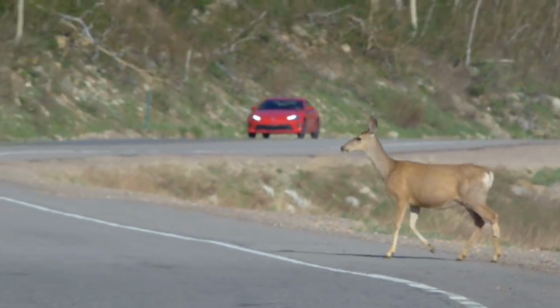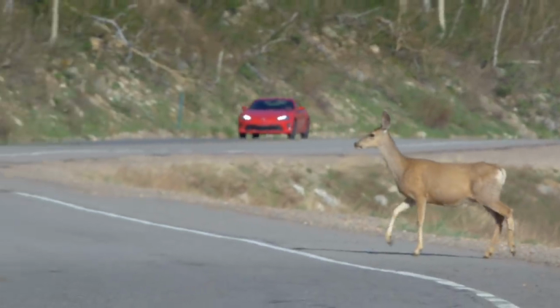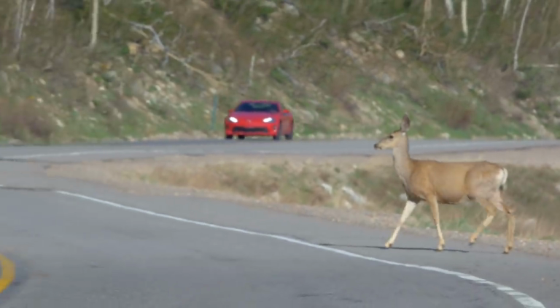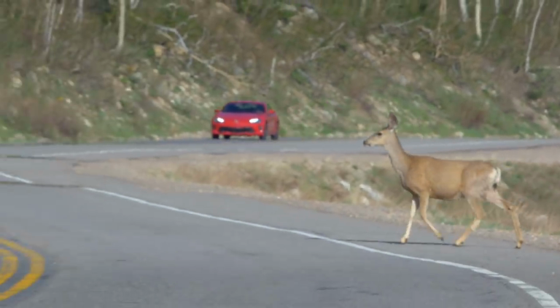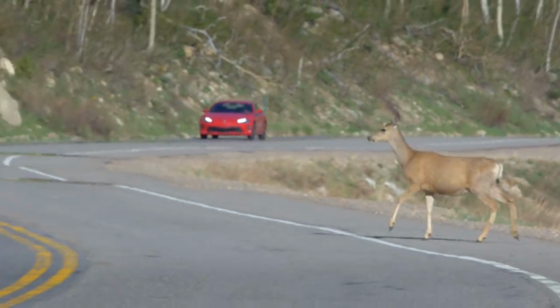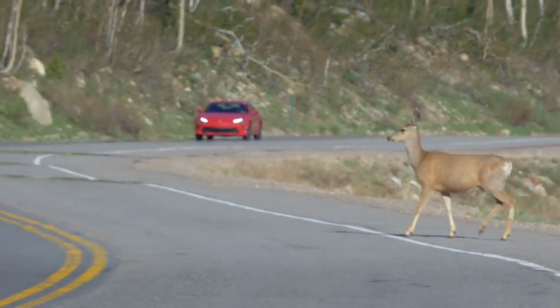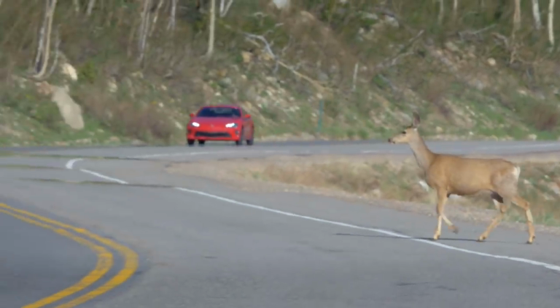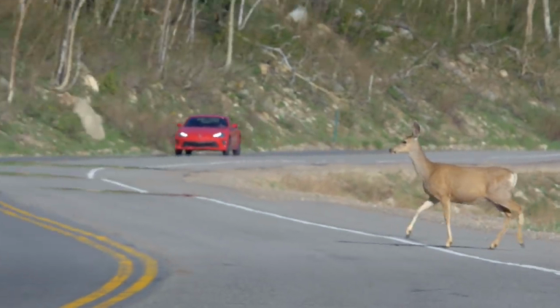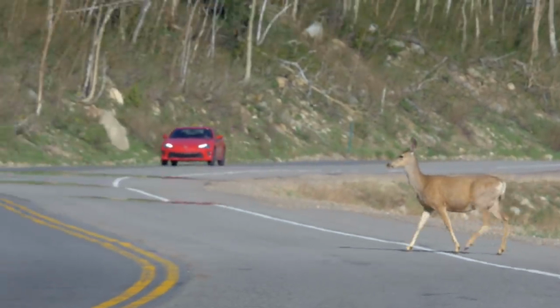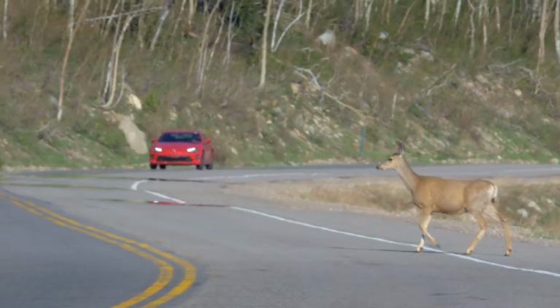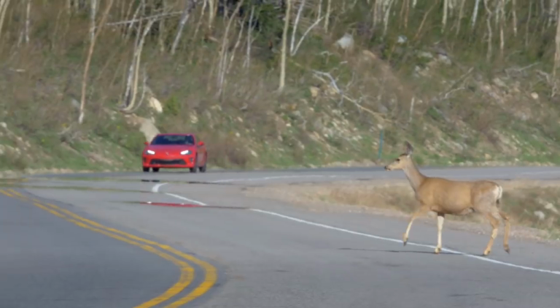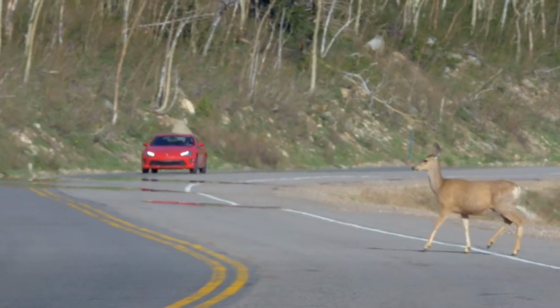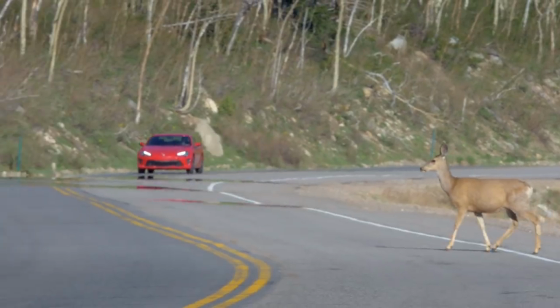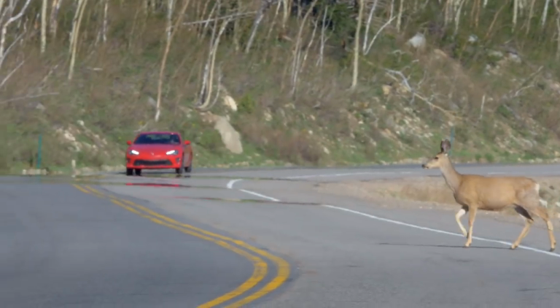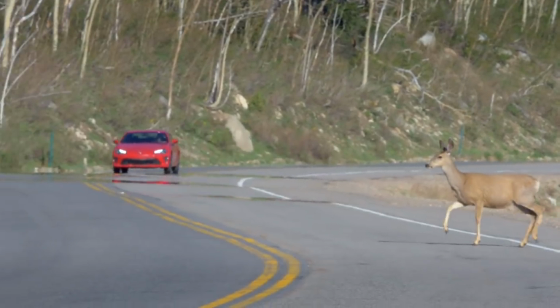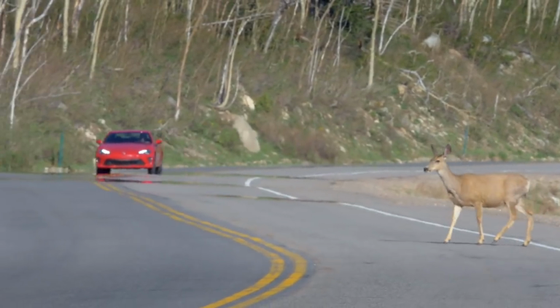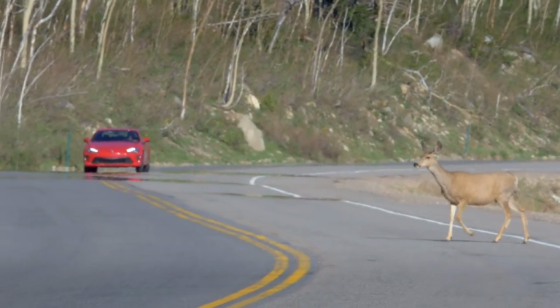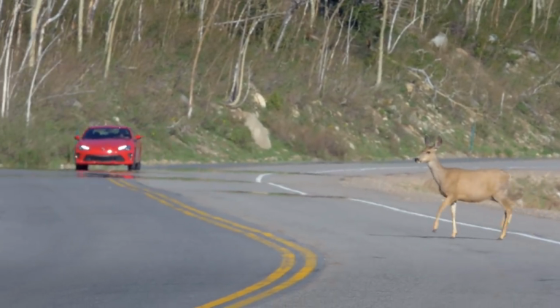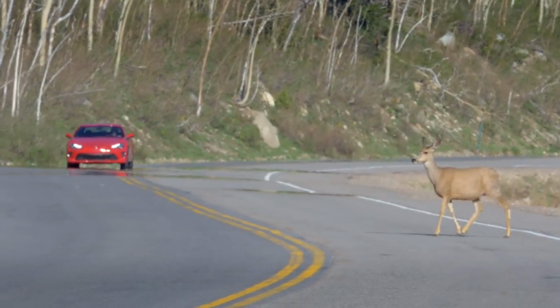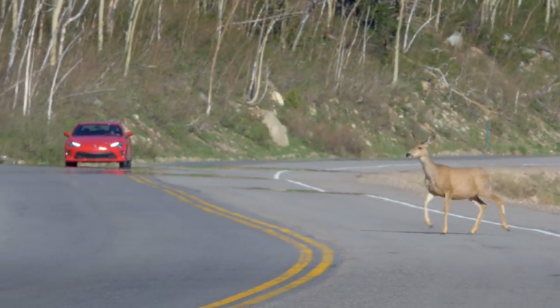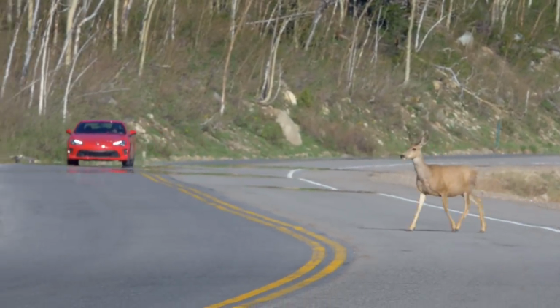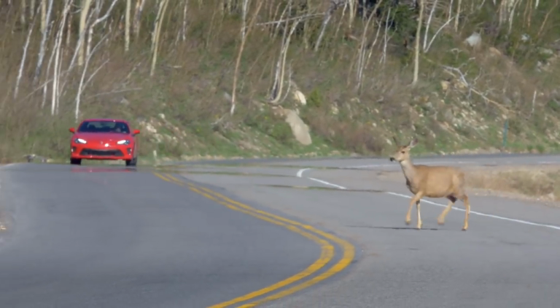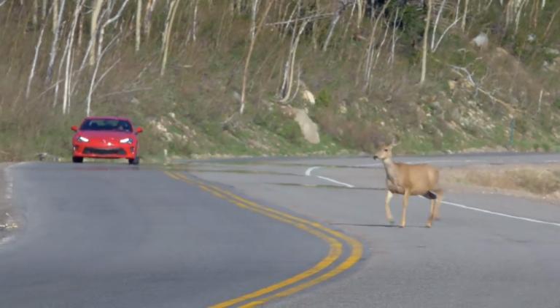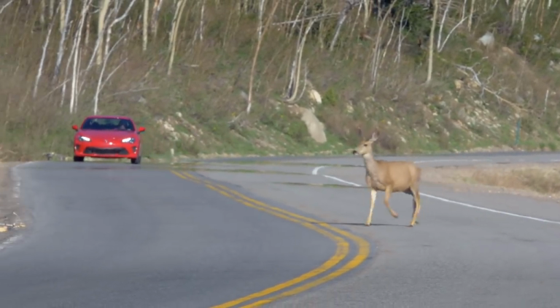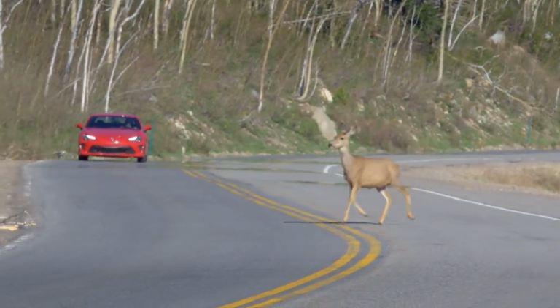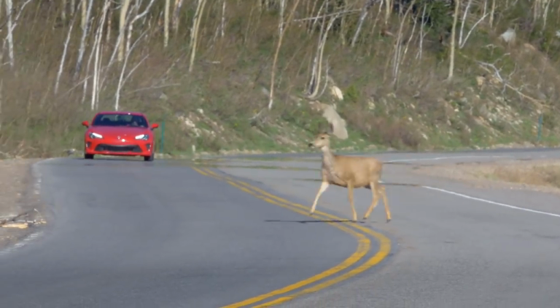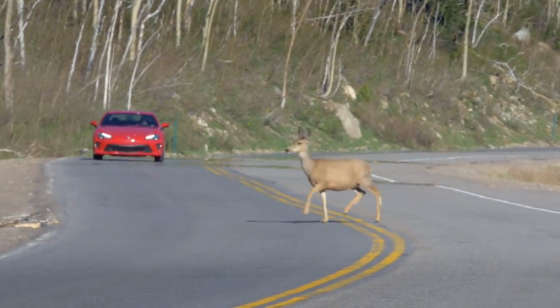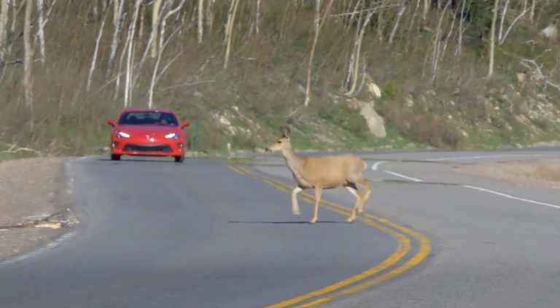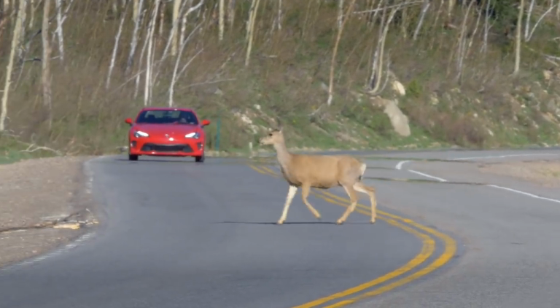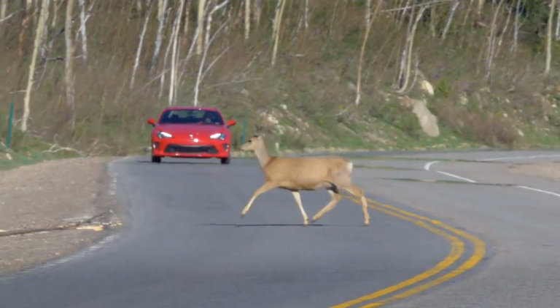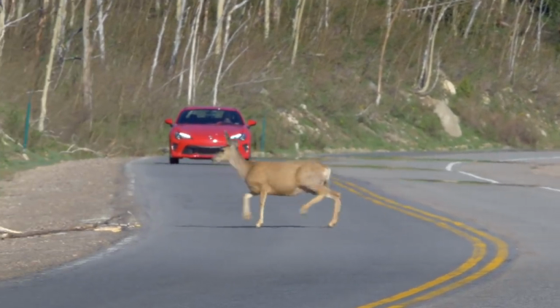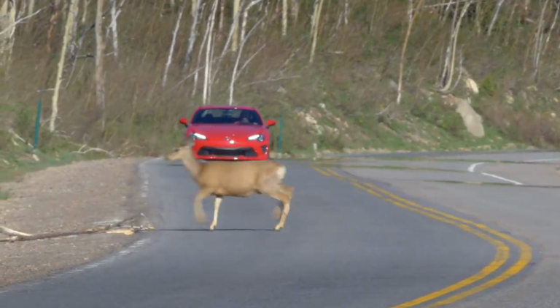That's a deer! Hello, deer. It must be springtime — there's deer everywhere.